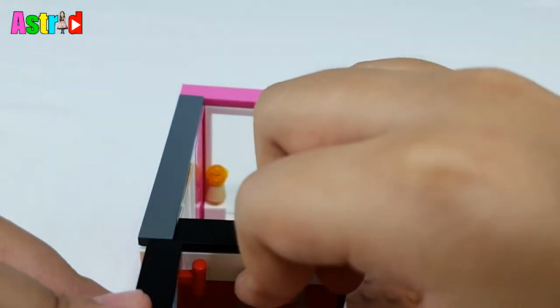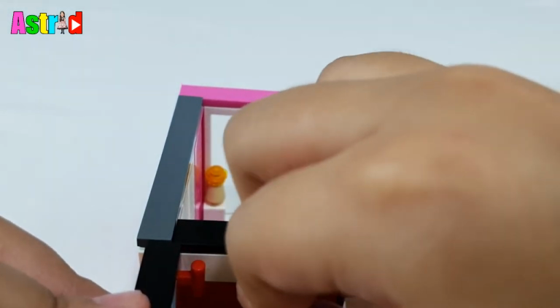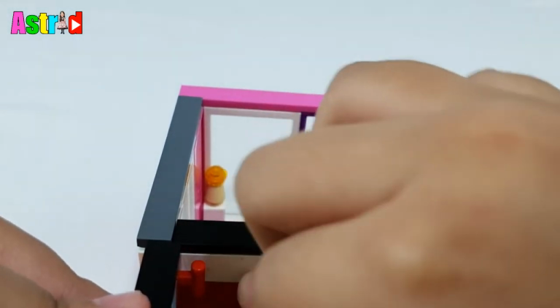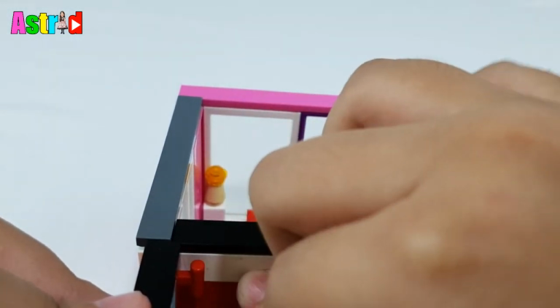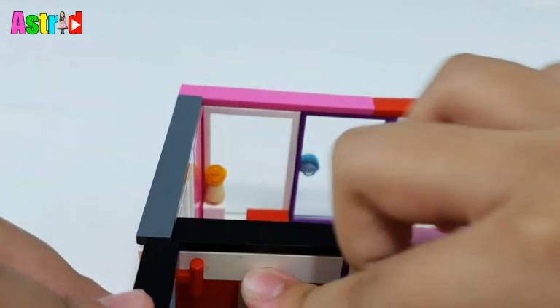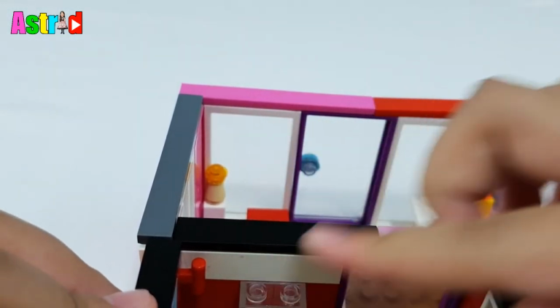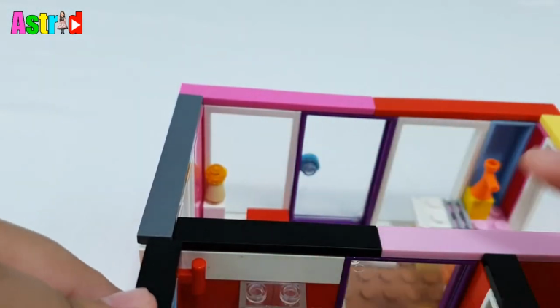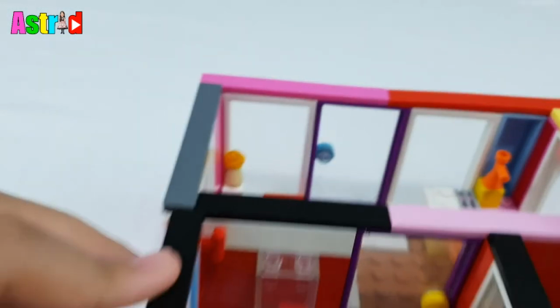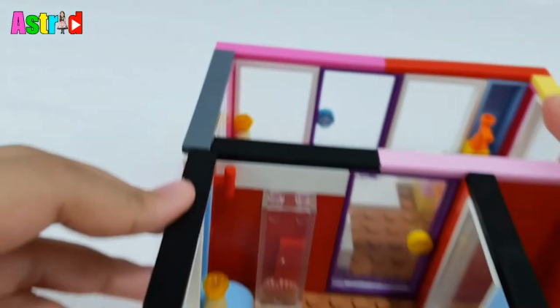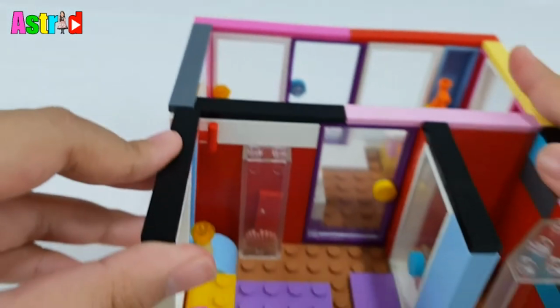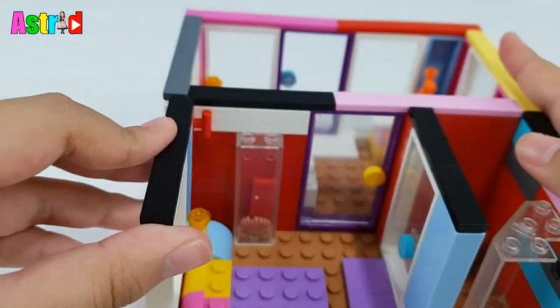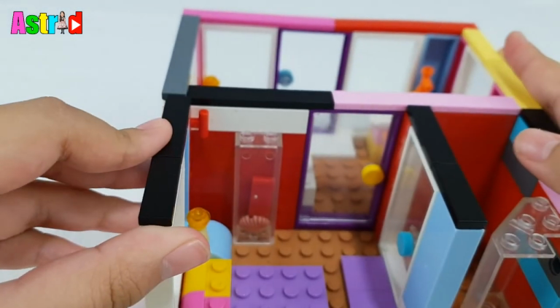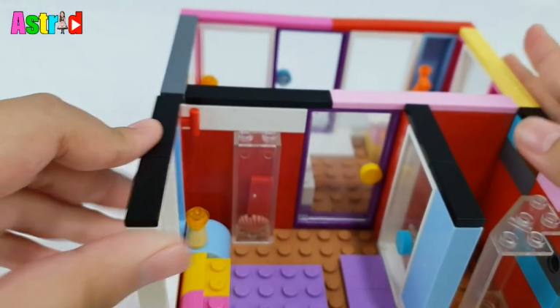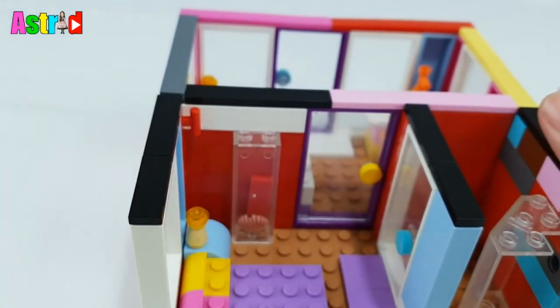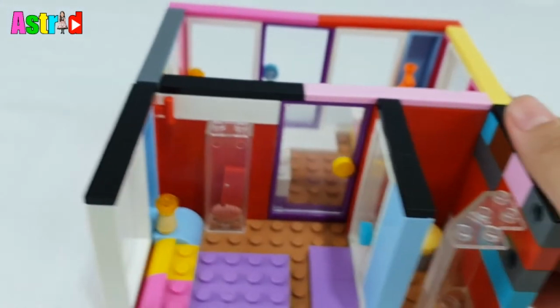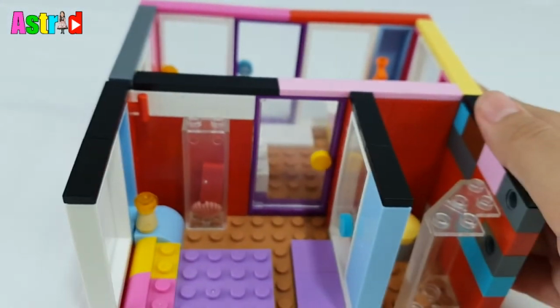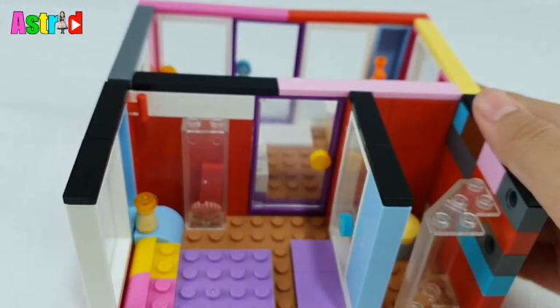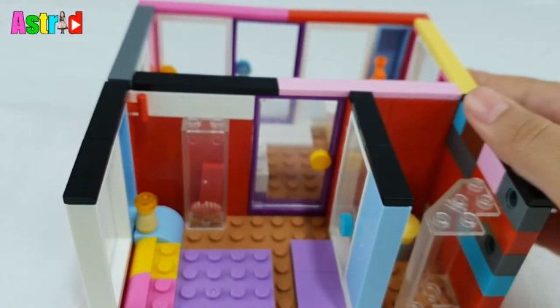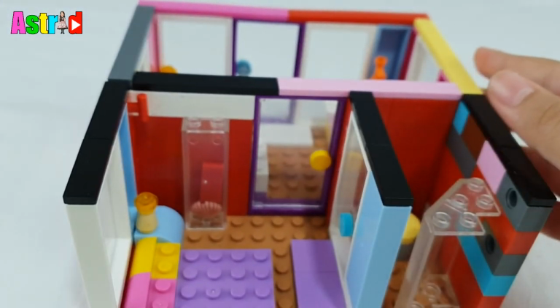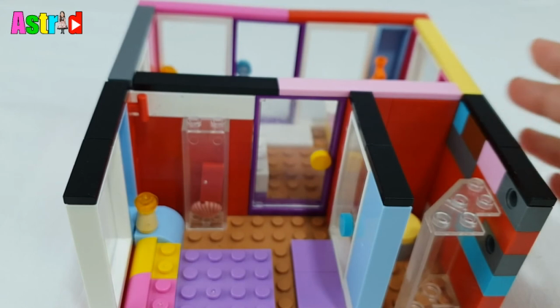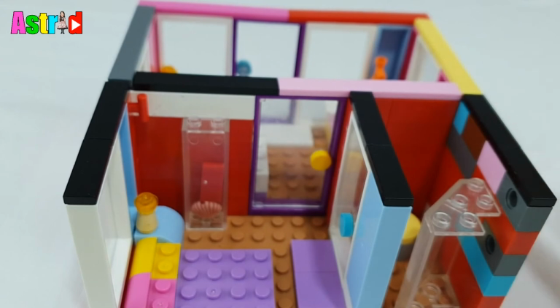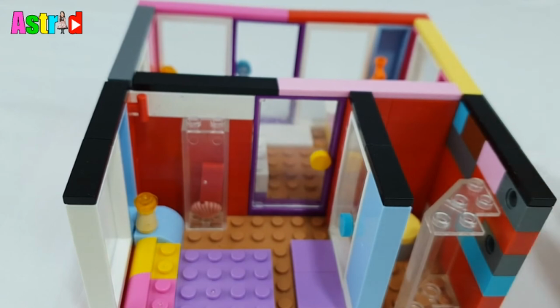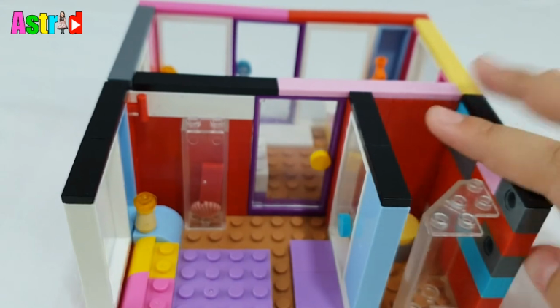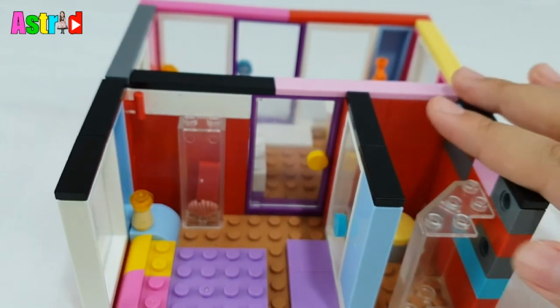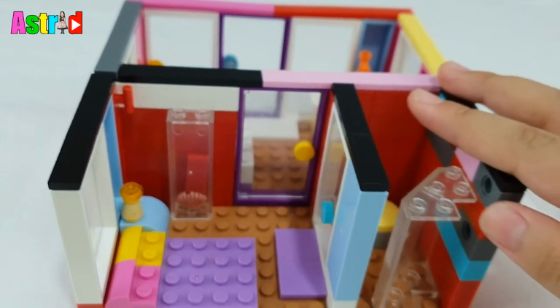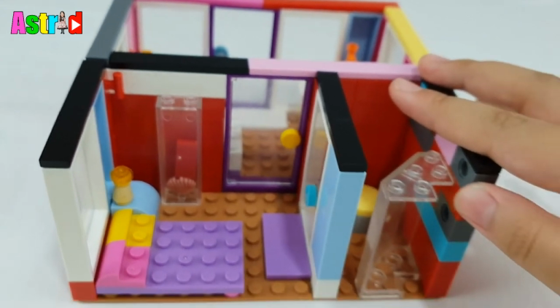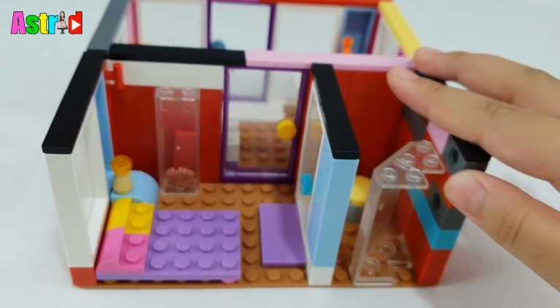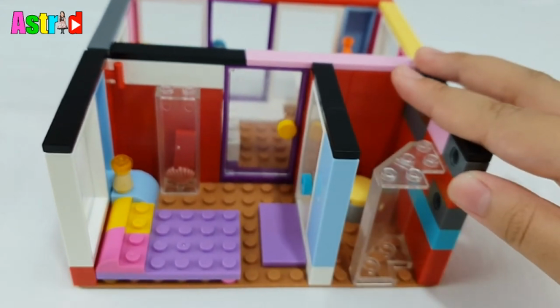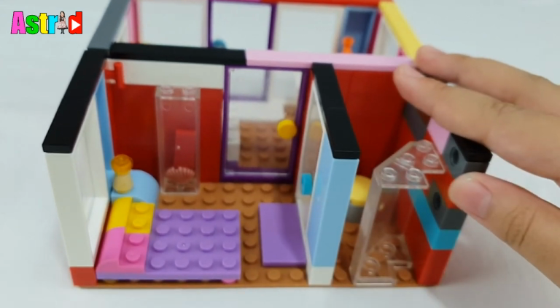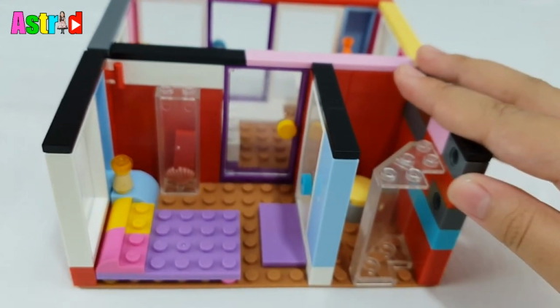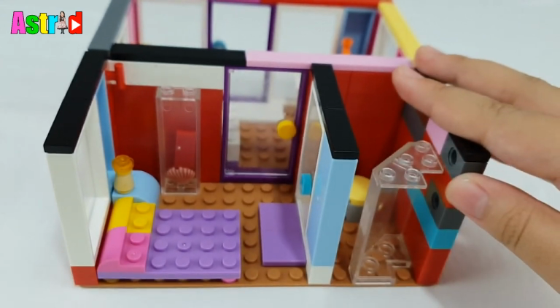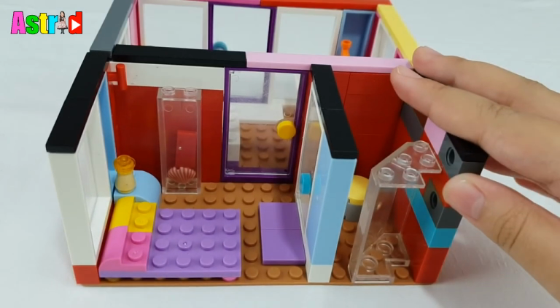There we go! Okay guys, now the house is done.